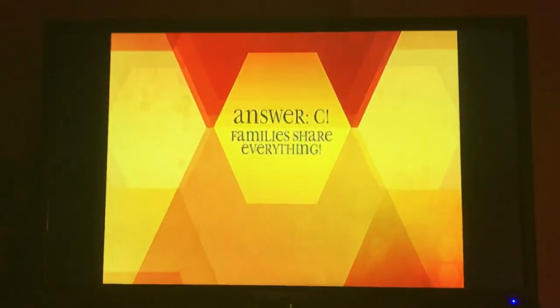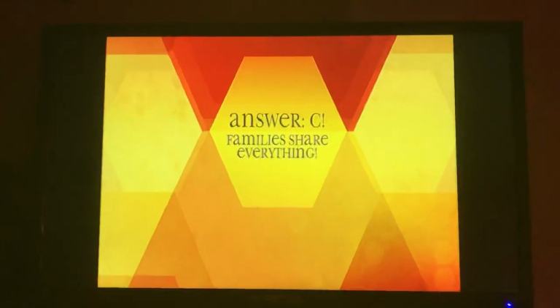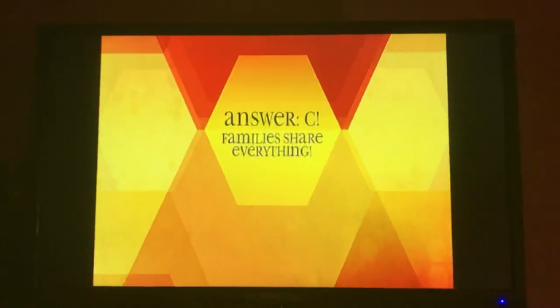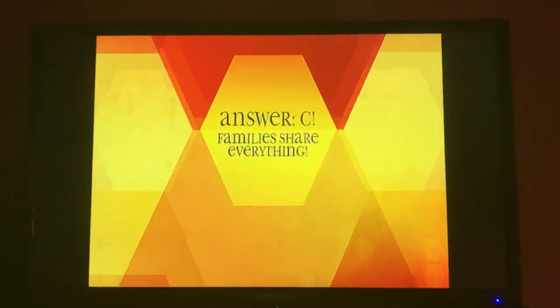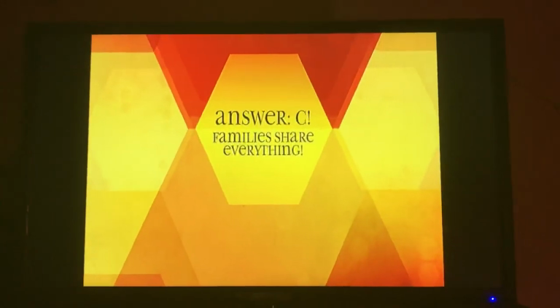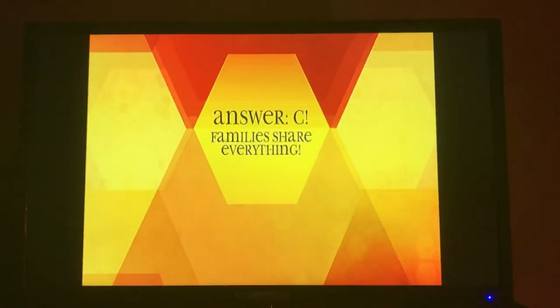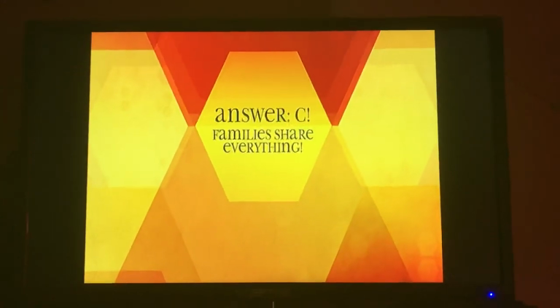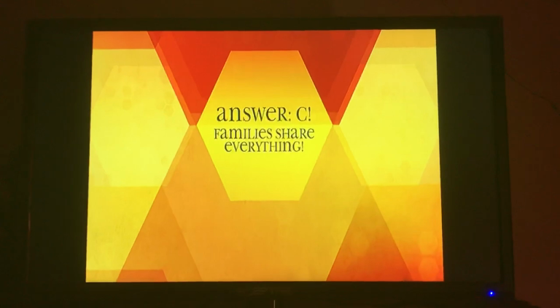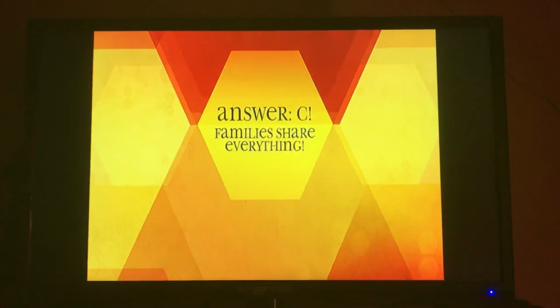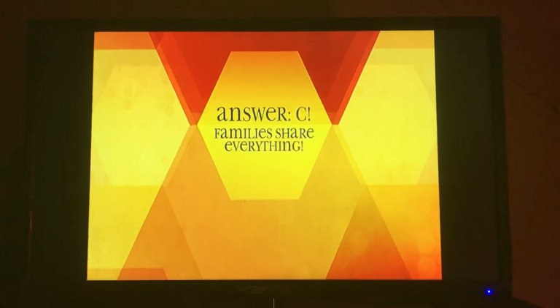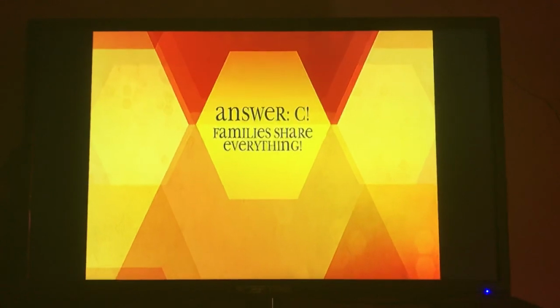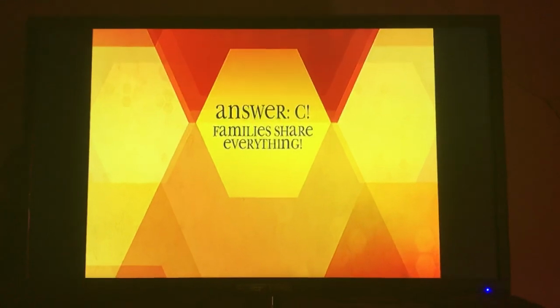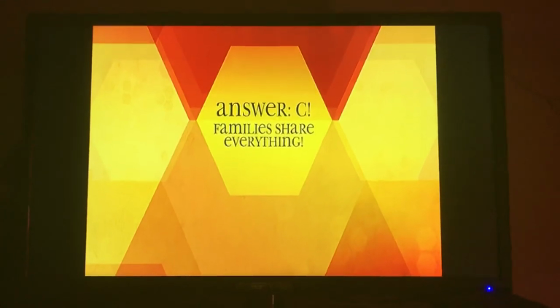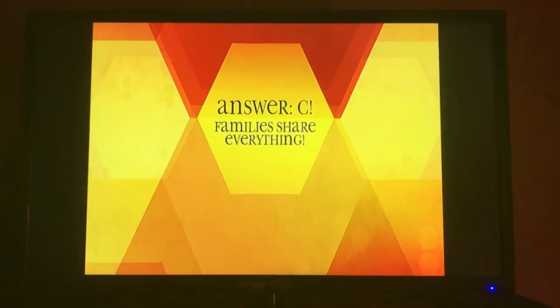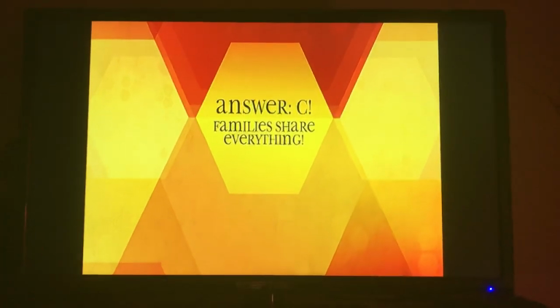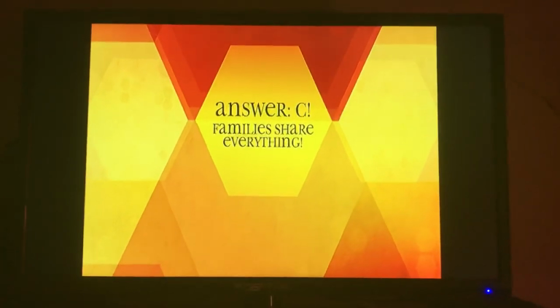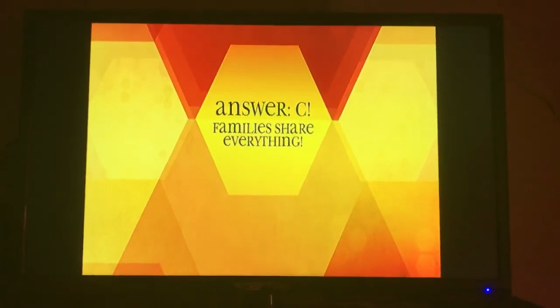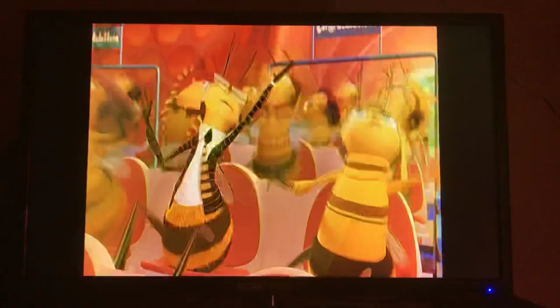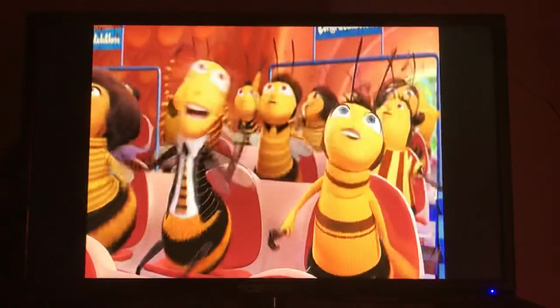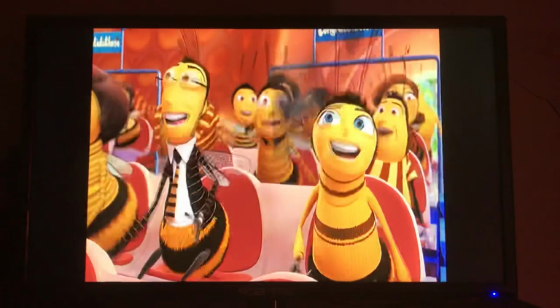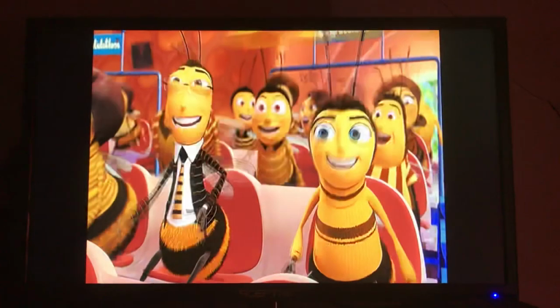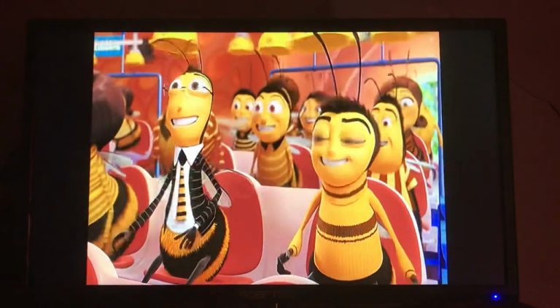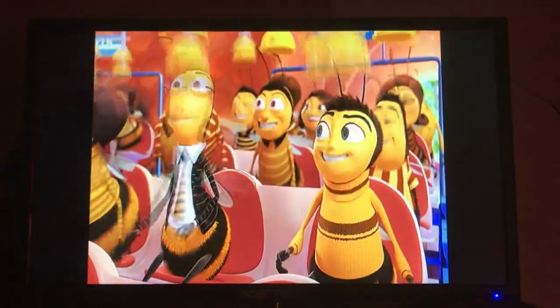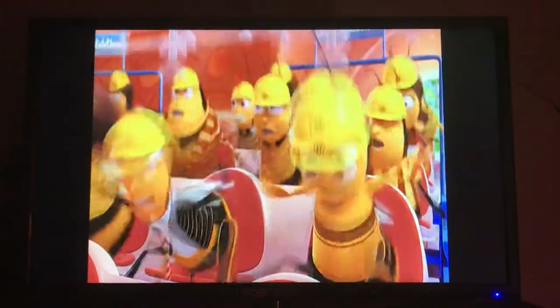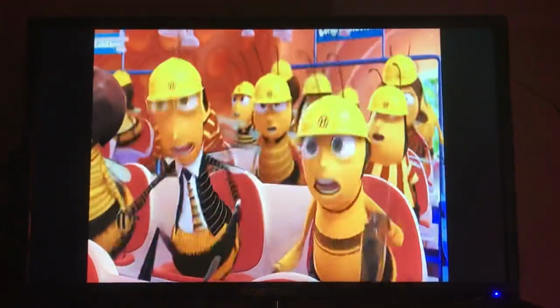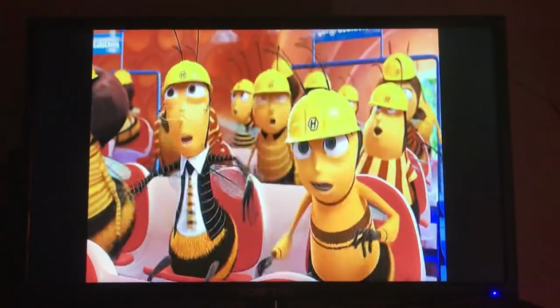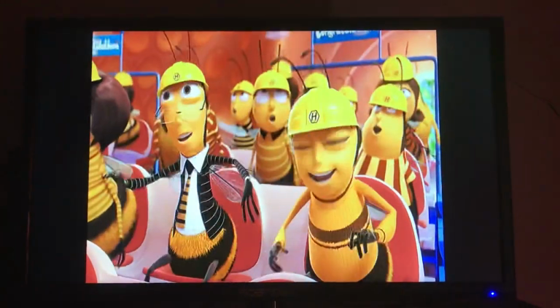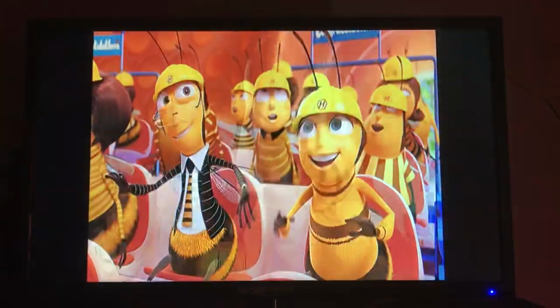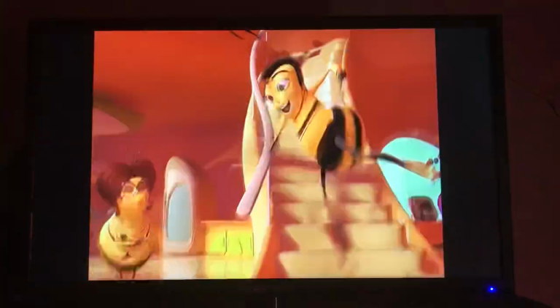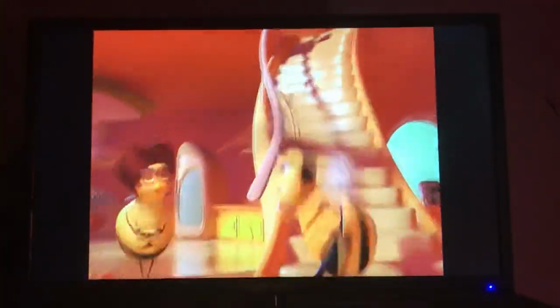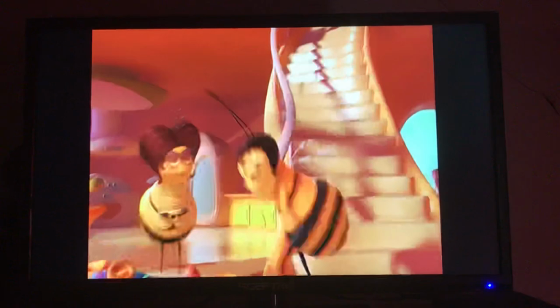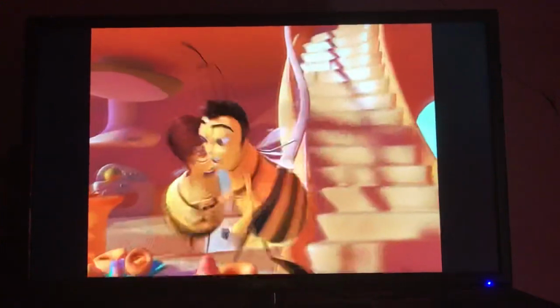C, families share everything. Generations of bees not only share jobs, but they also share homes.